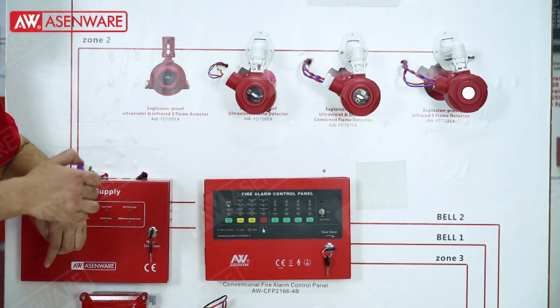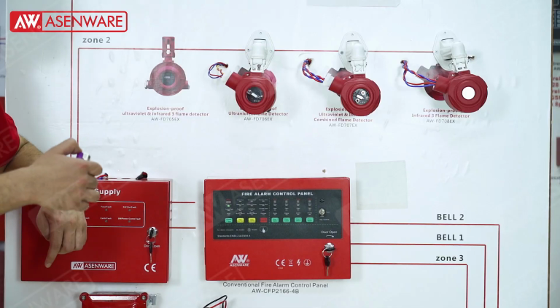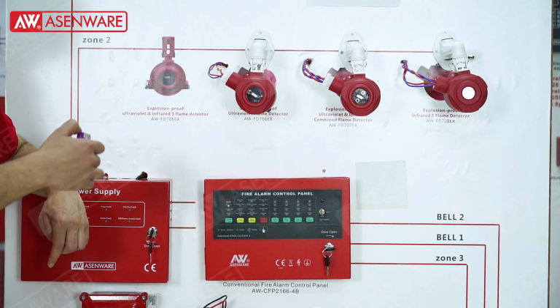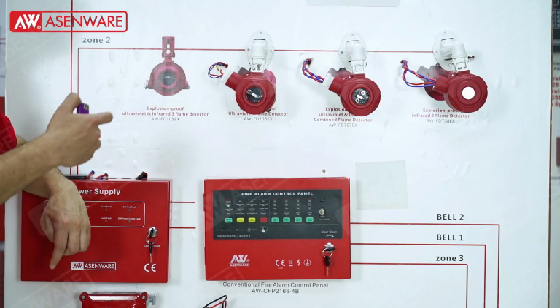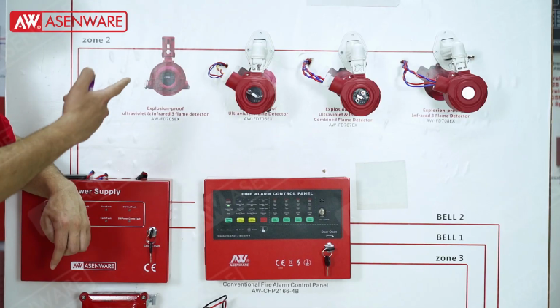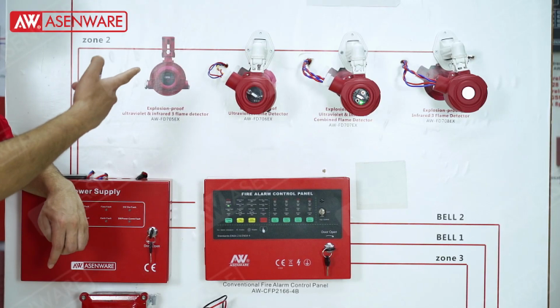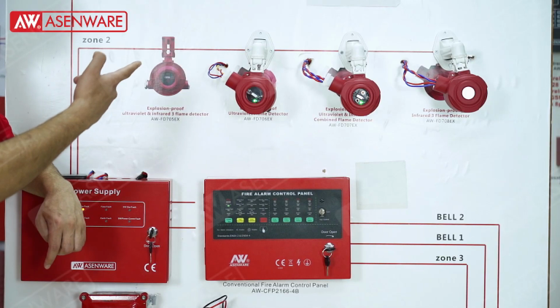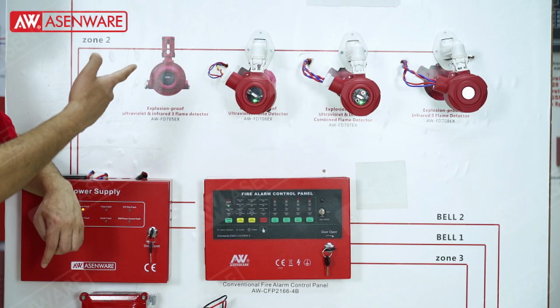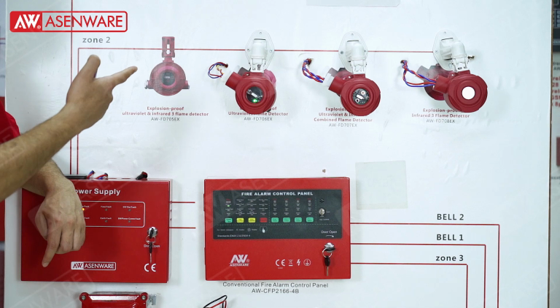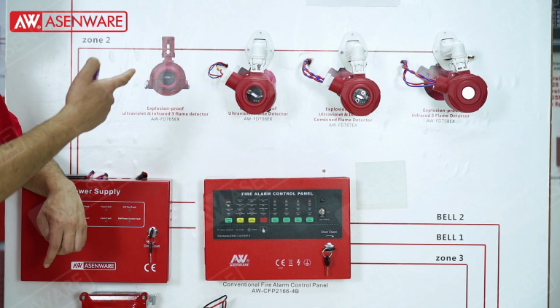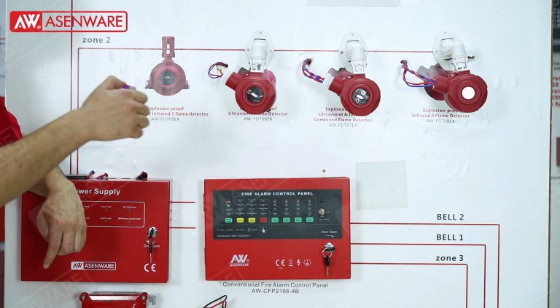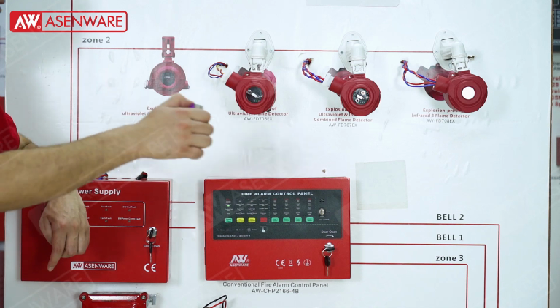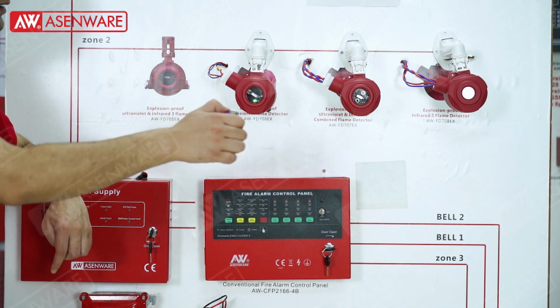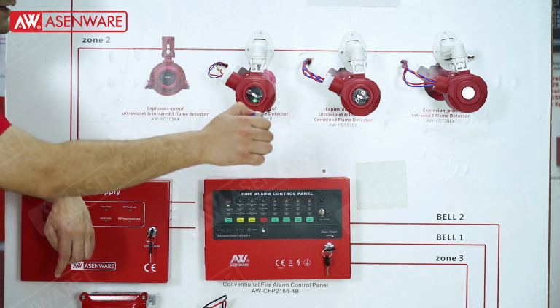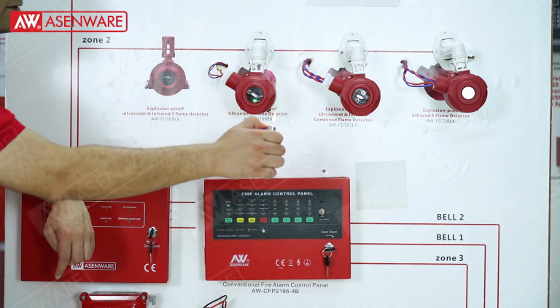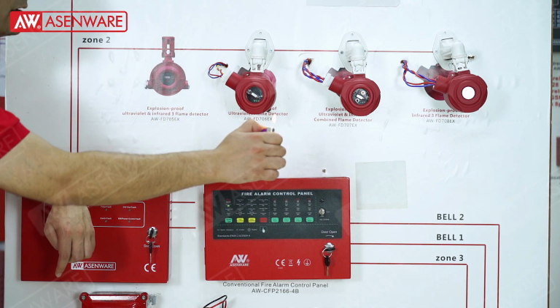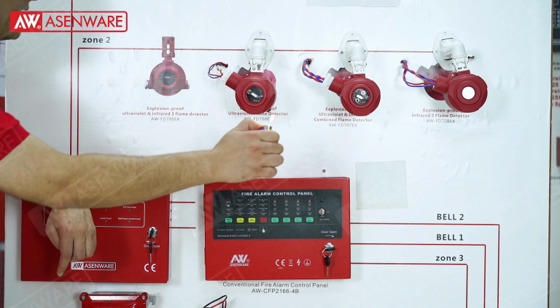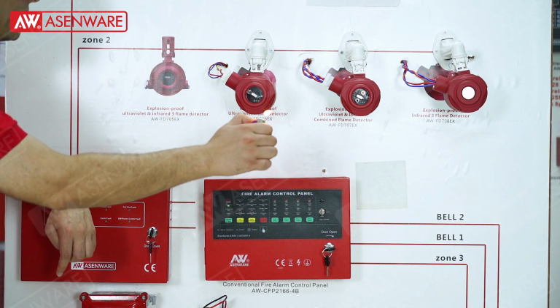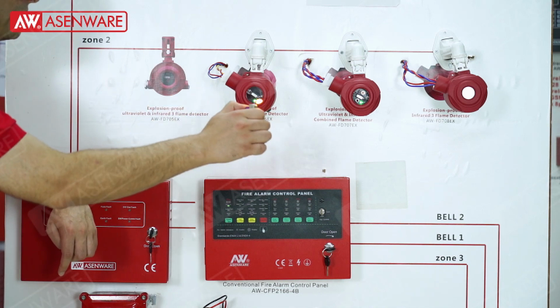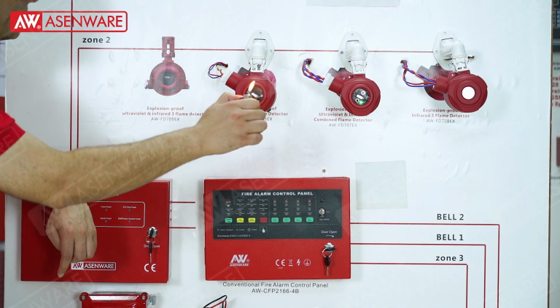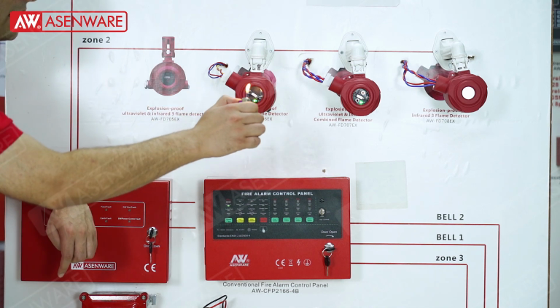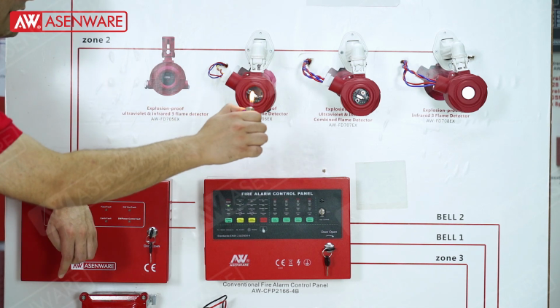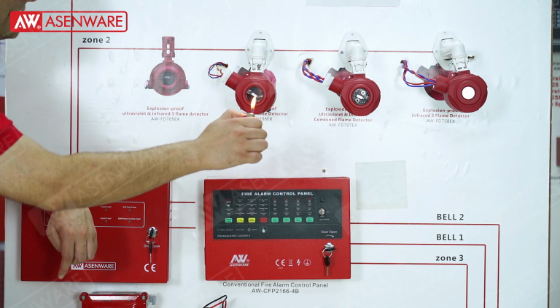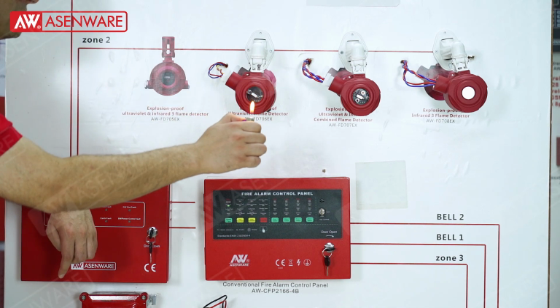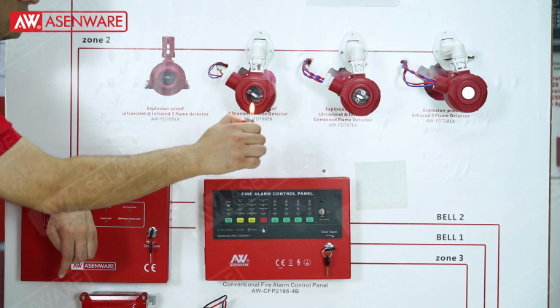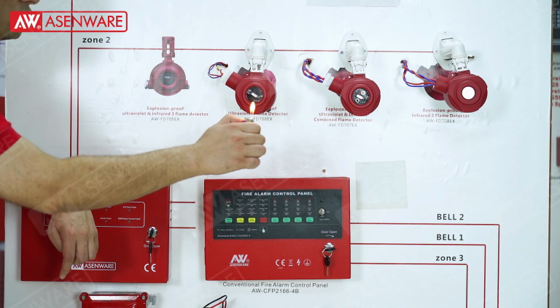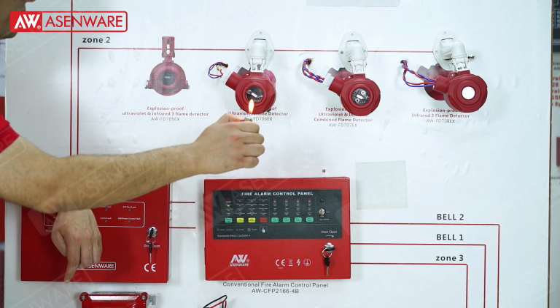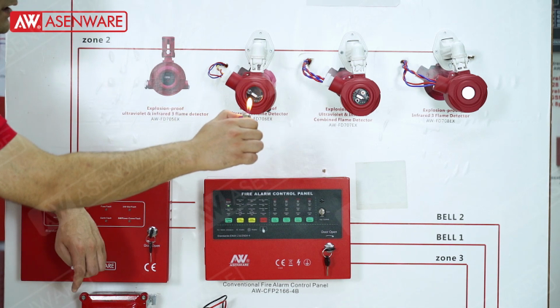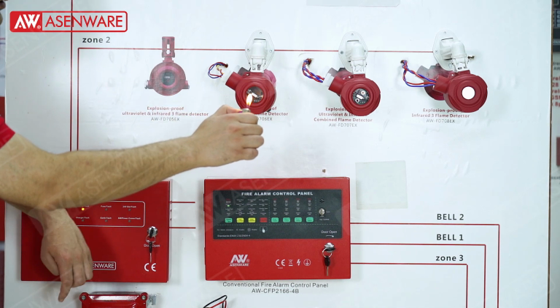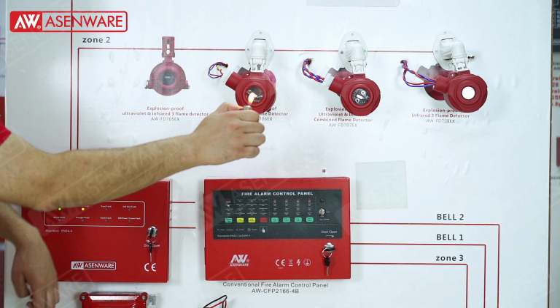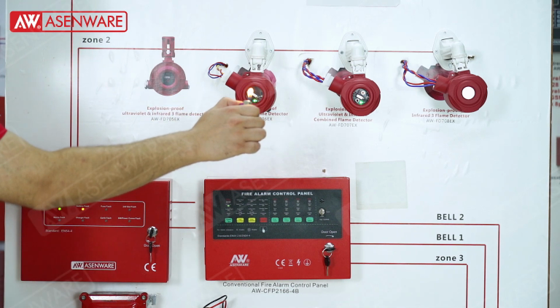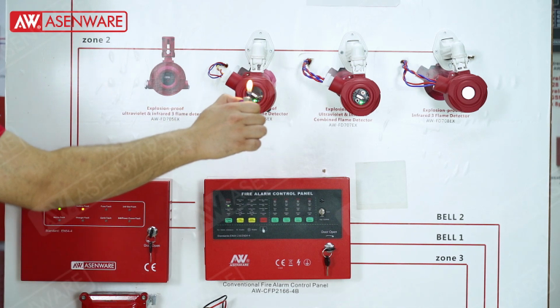This is the smoke detector and I can test it and bring it on fire.